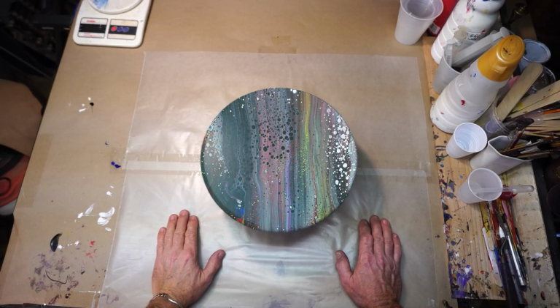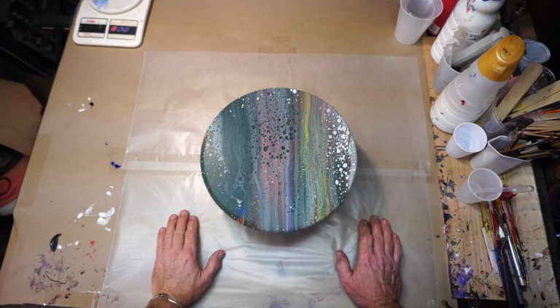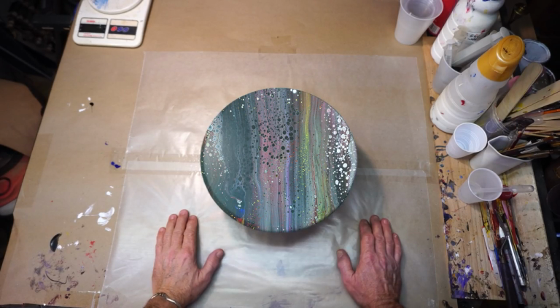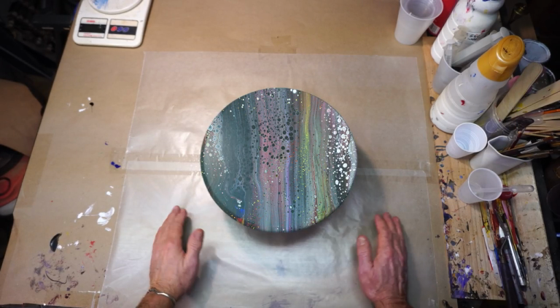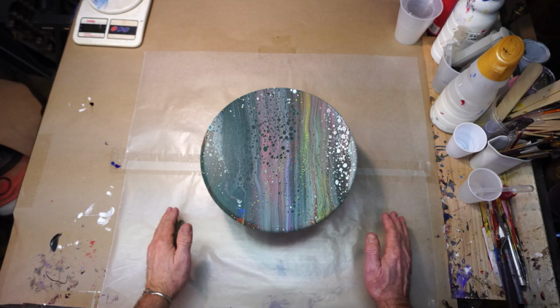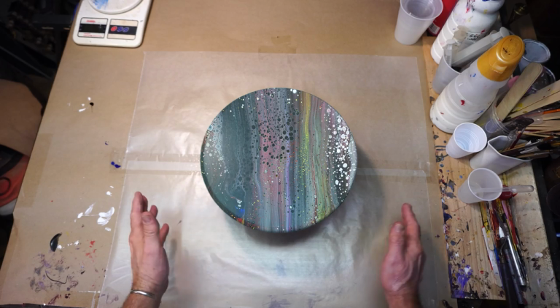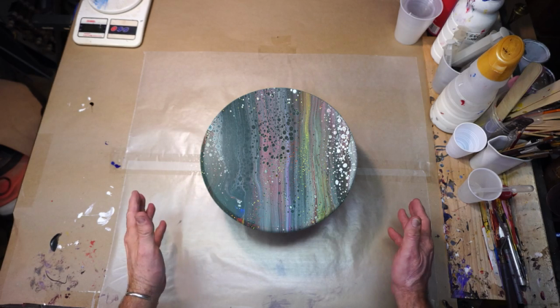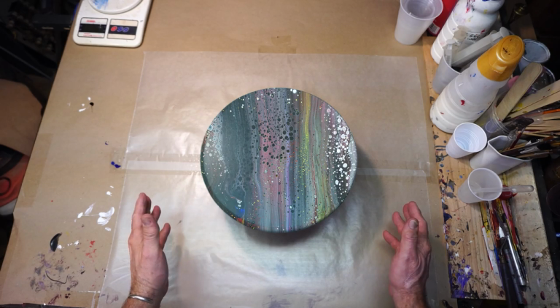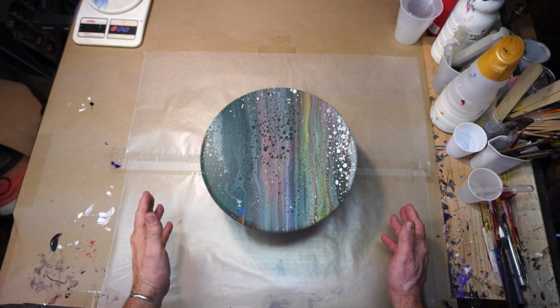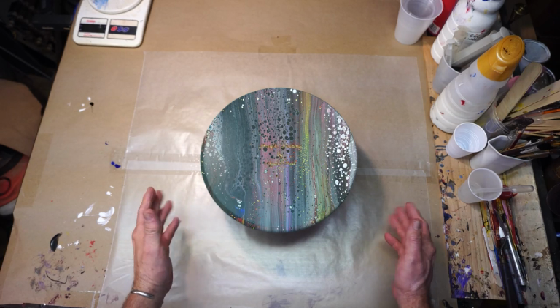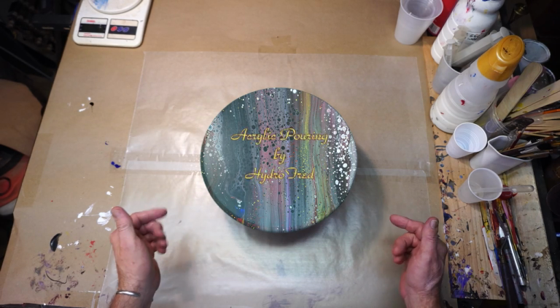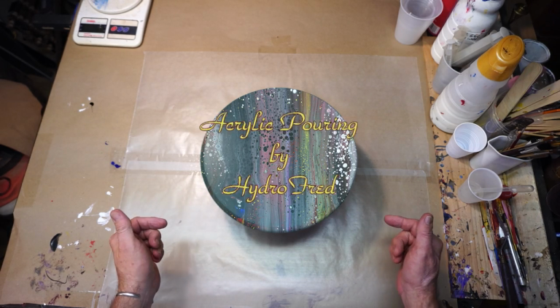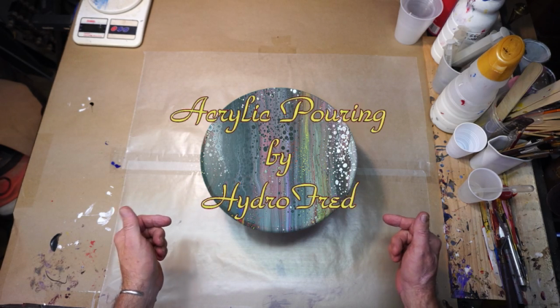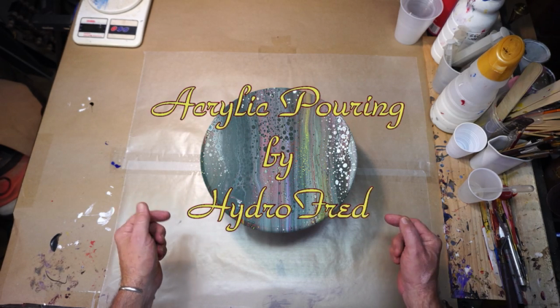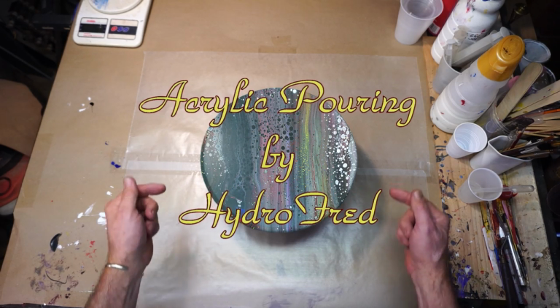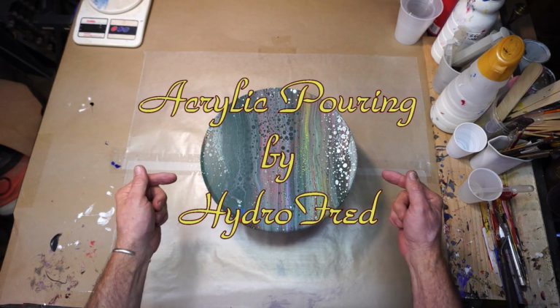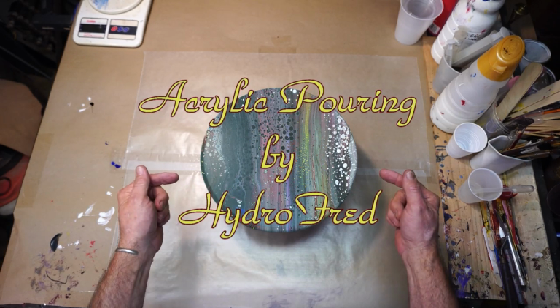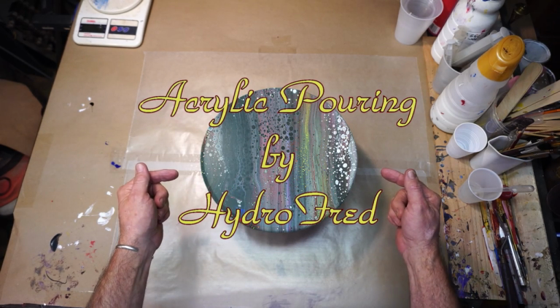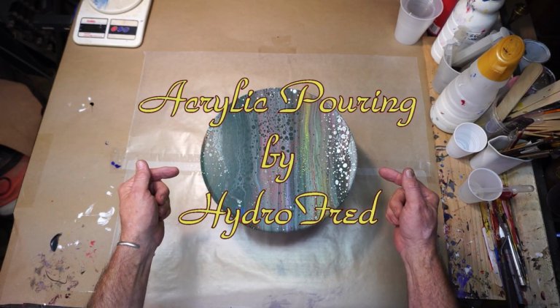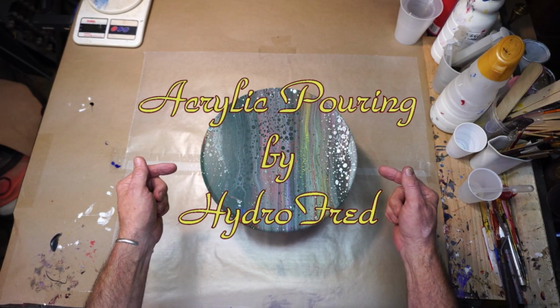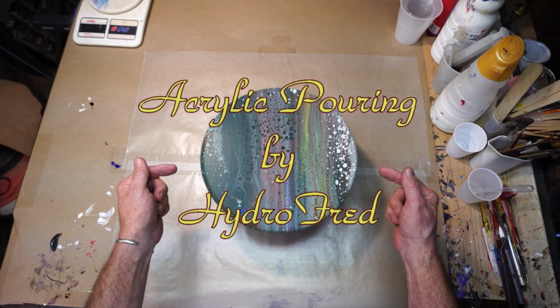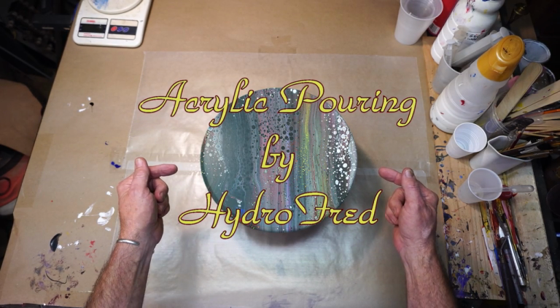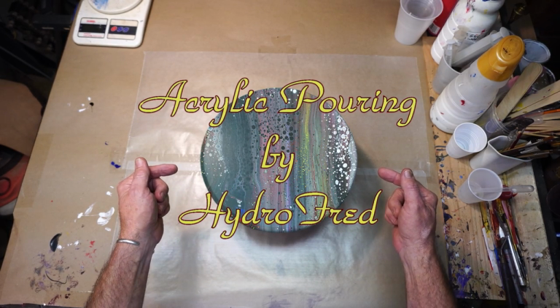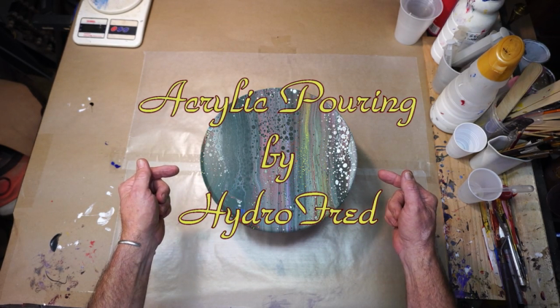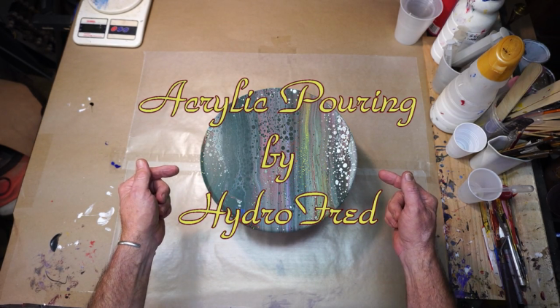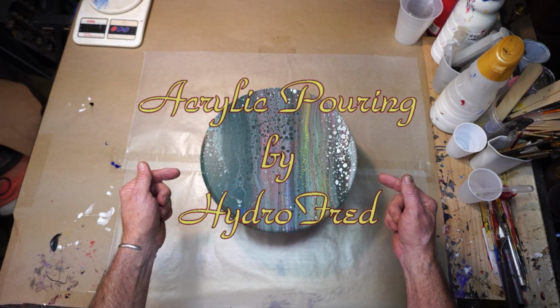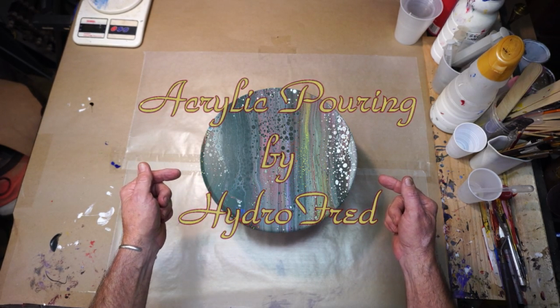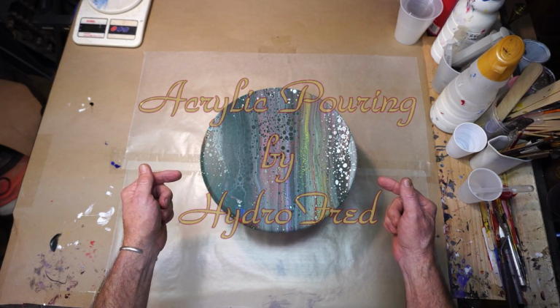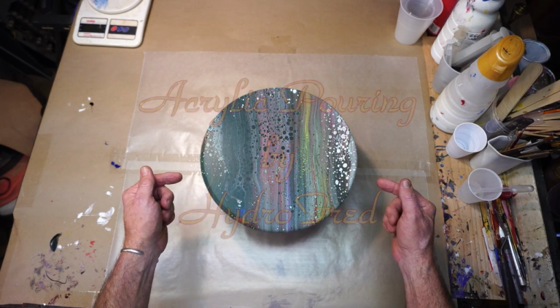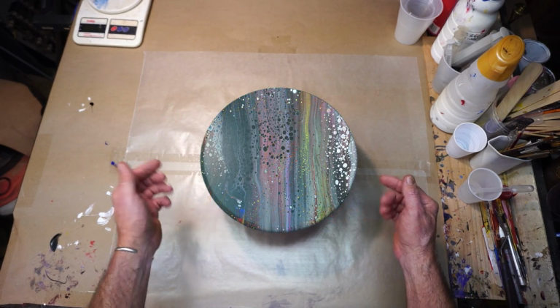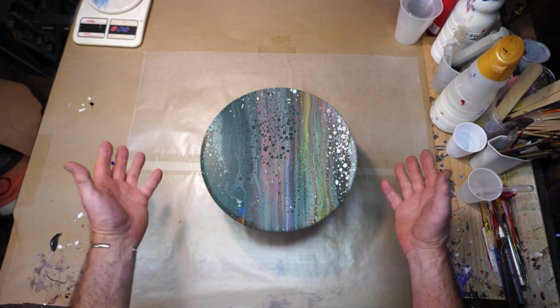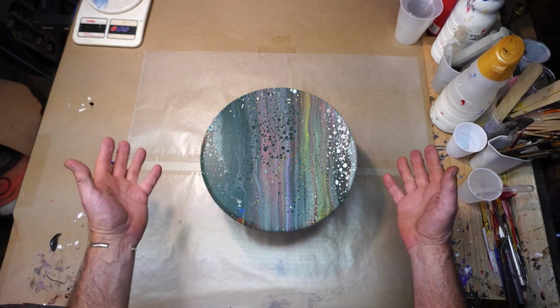Hello and welcome. My name is Fred and this is Acrylic Pouring by Hydrofred. Enjoy!